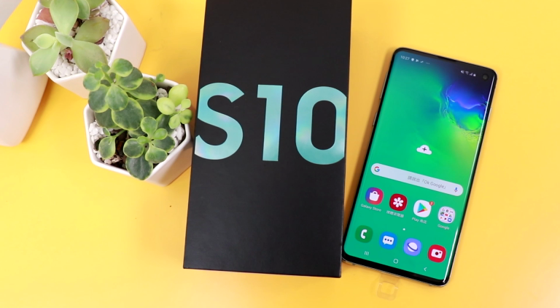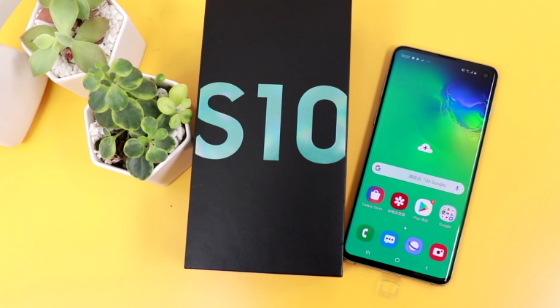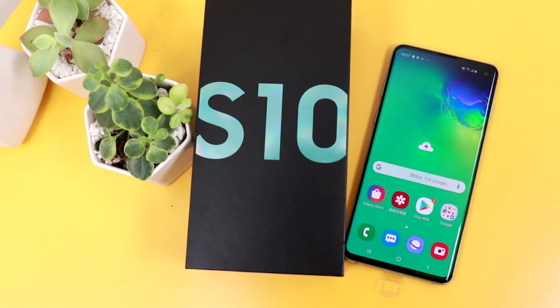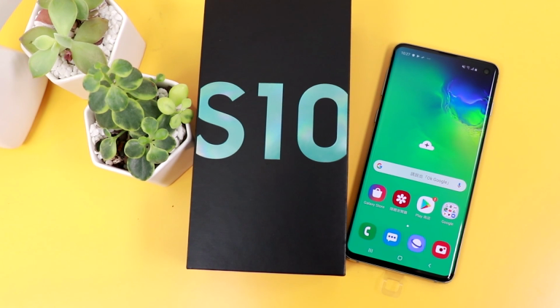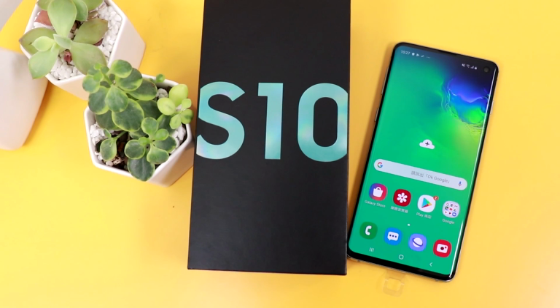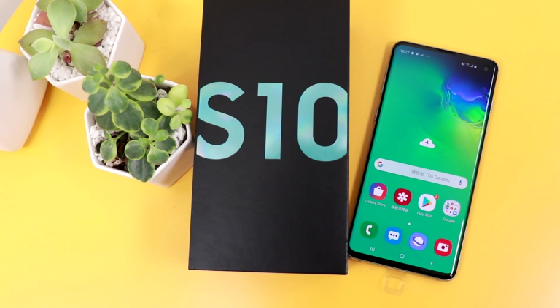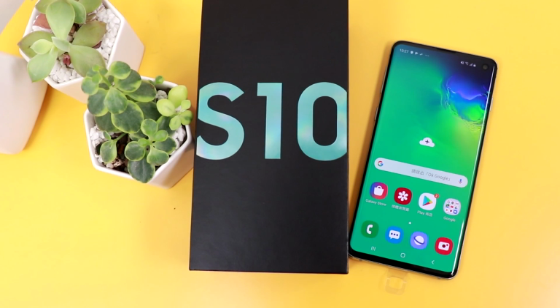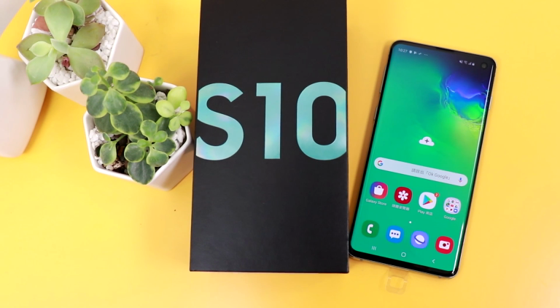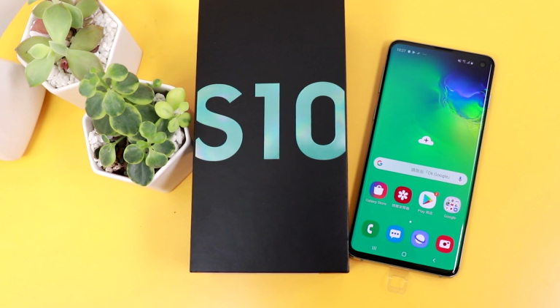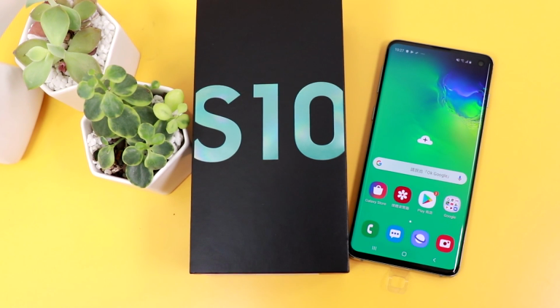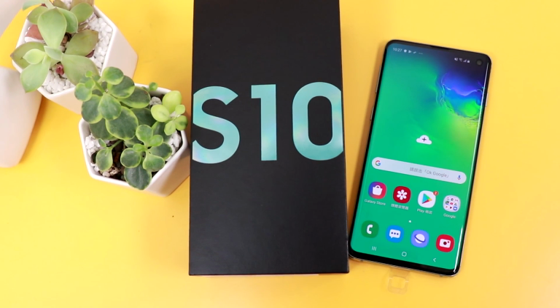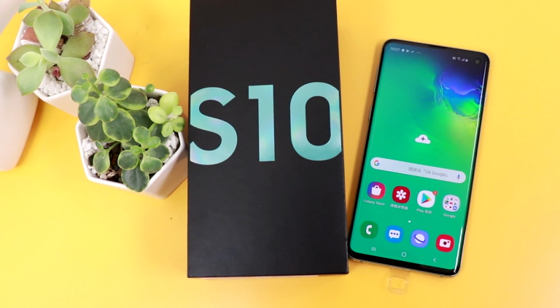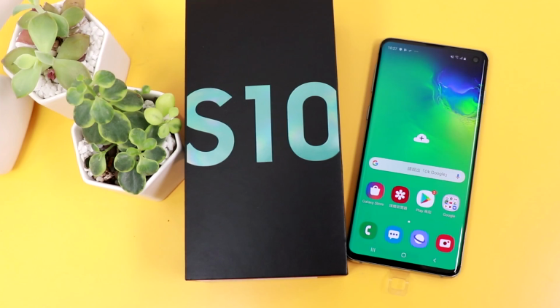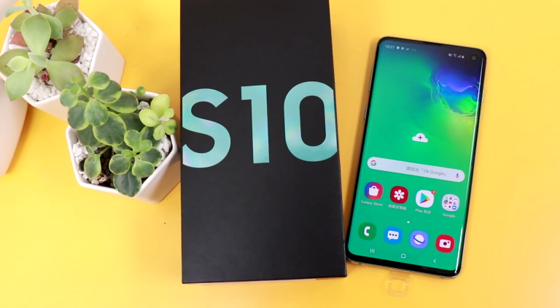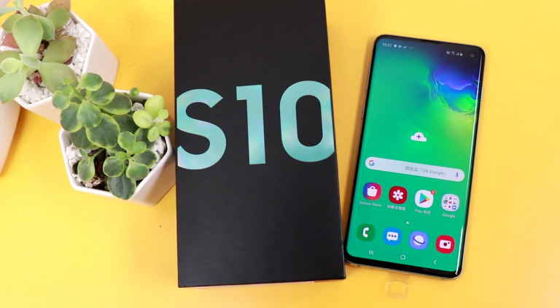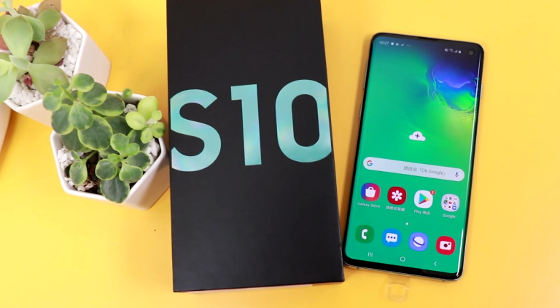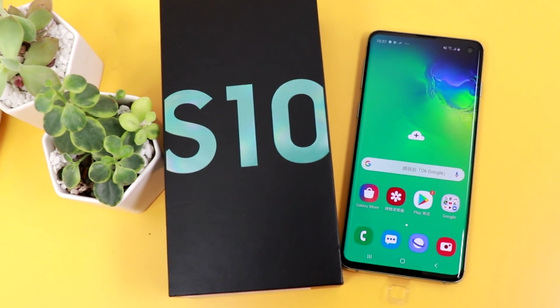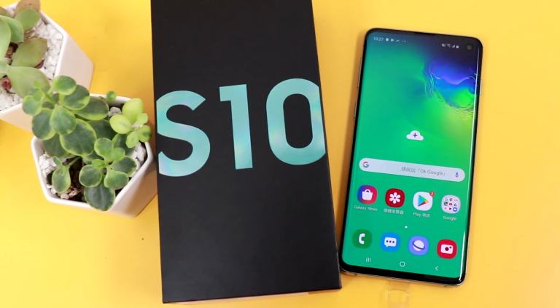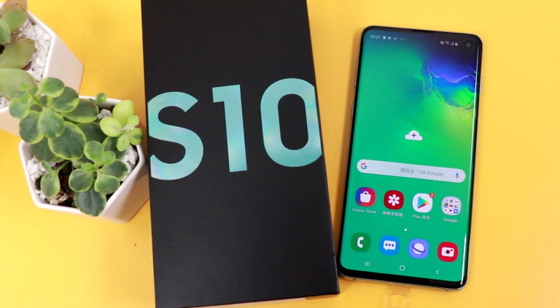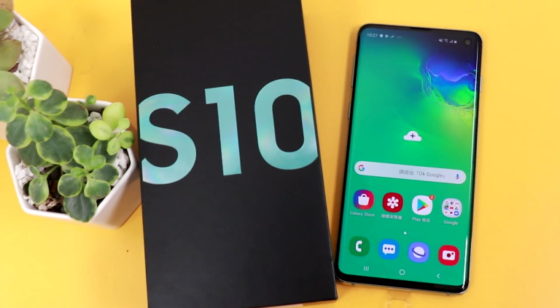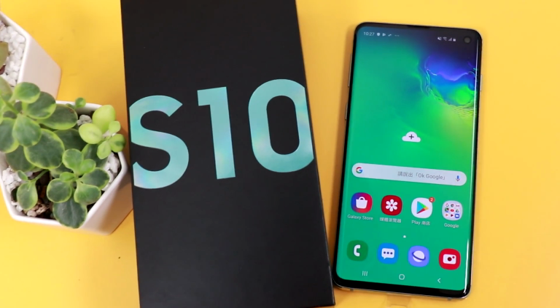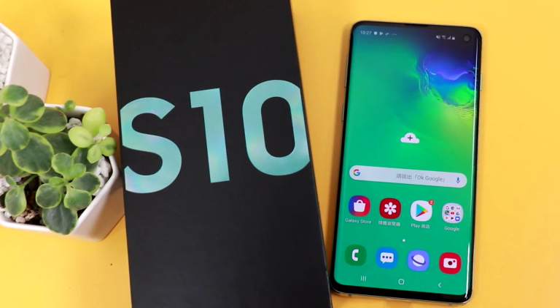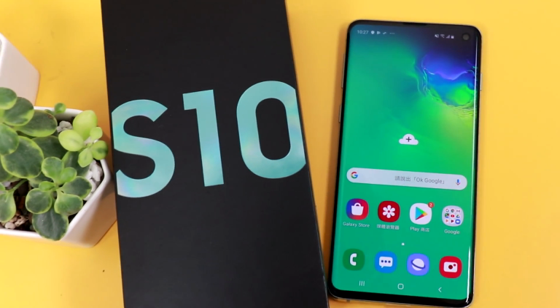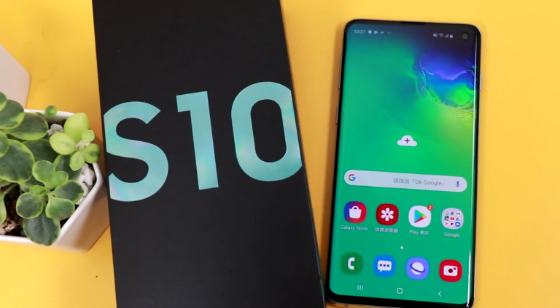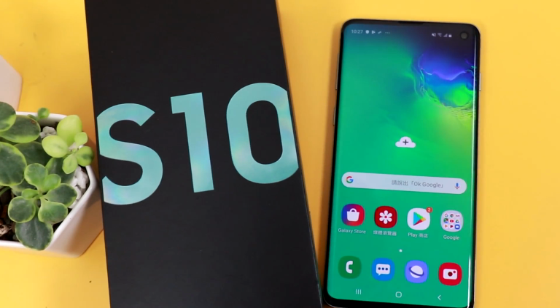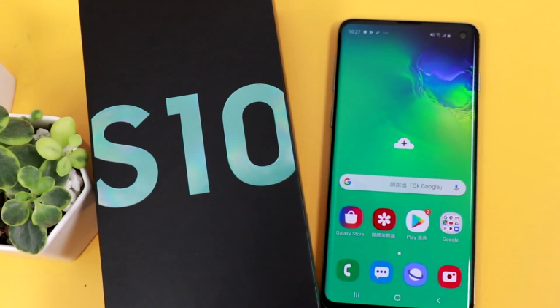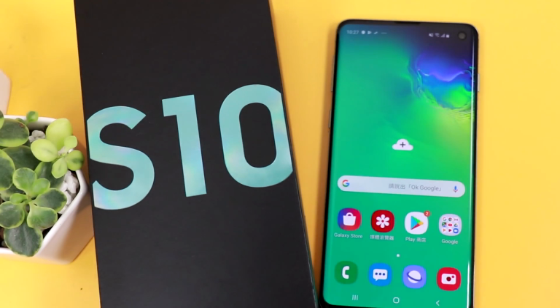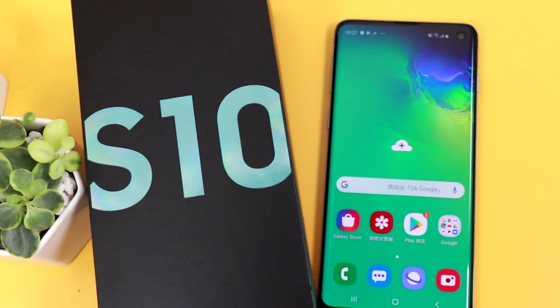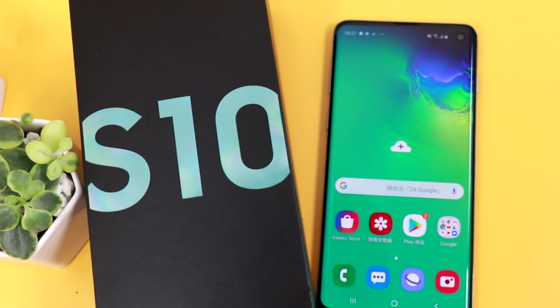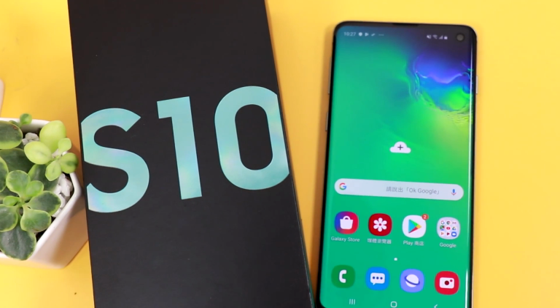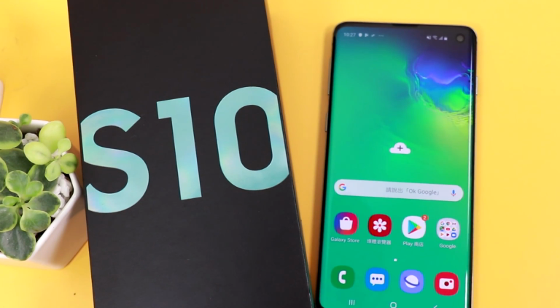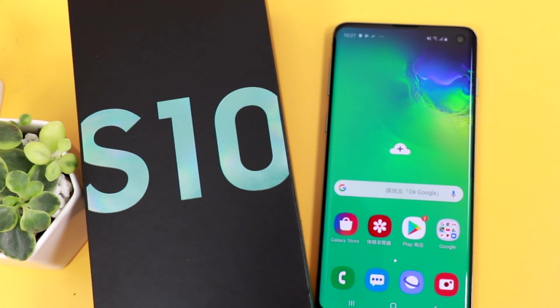Hi! Today we are unboxing the most anticipated smartphone of the year, Samsung Galaxy S10.